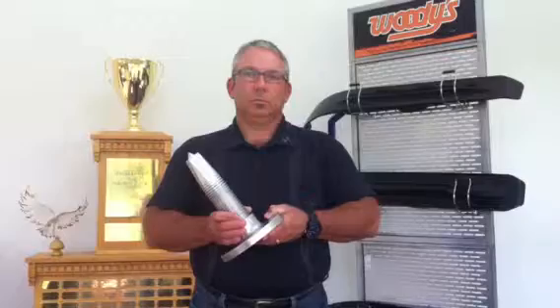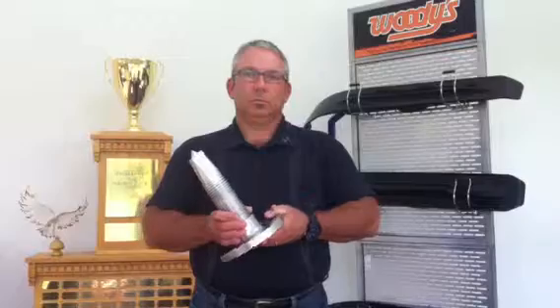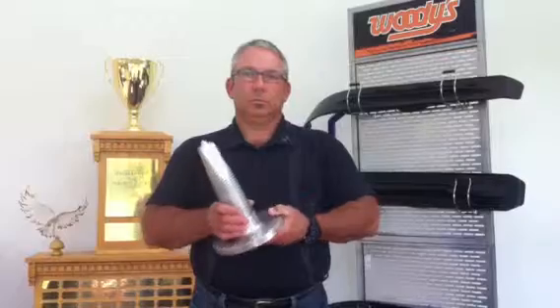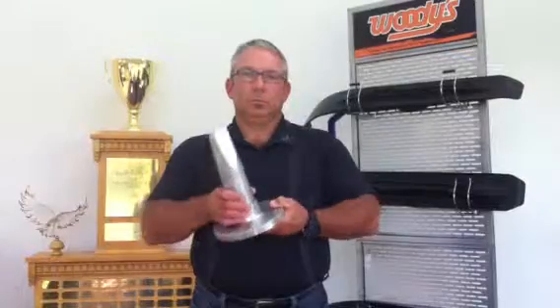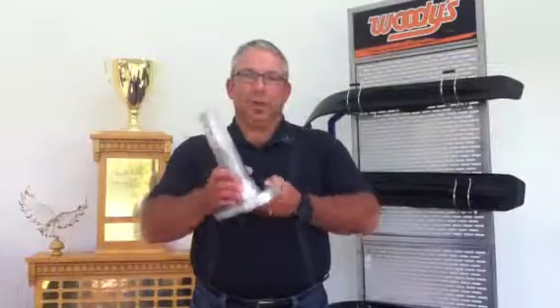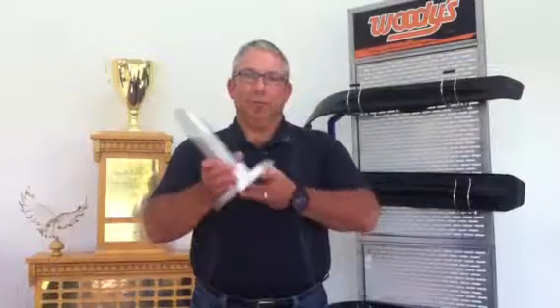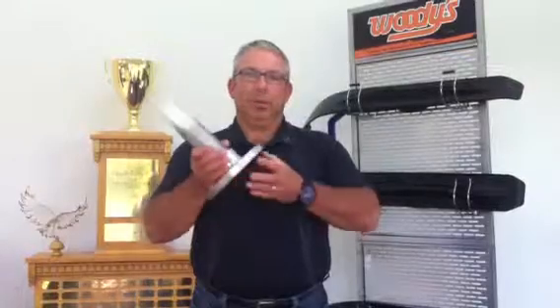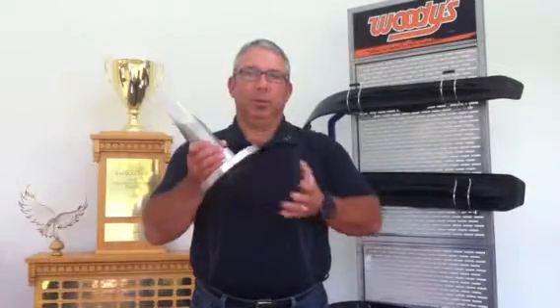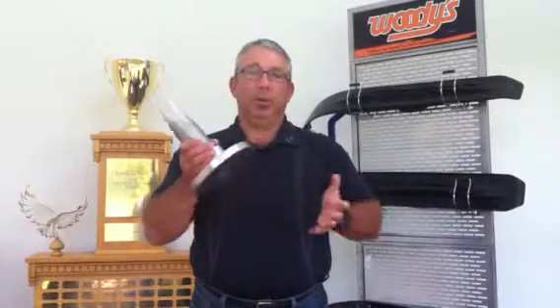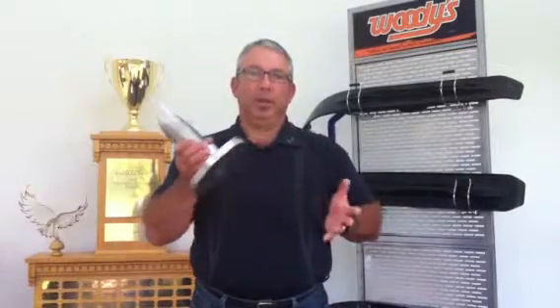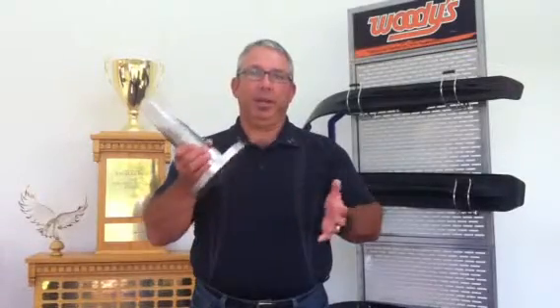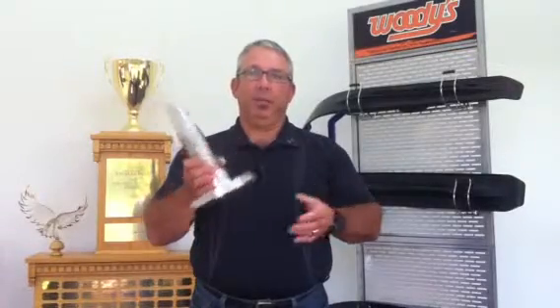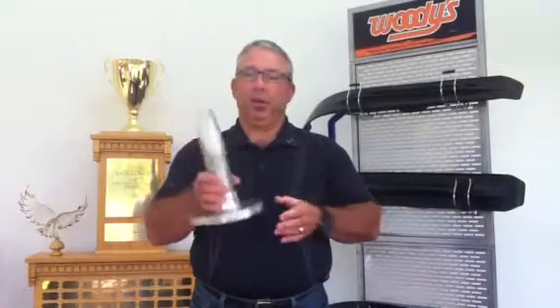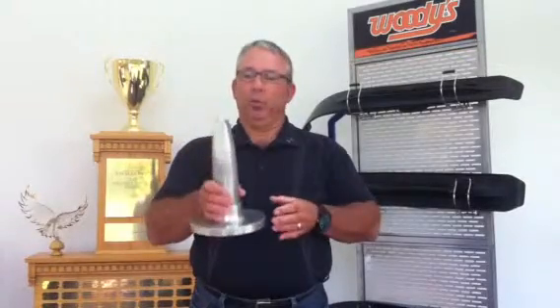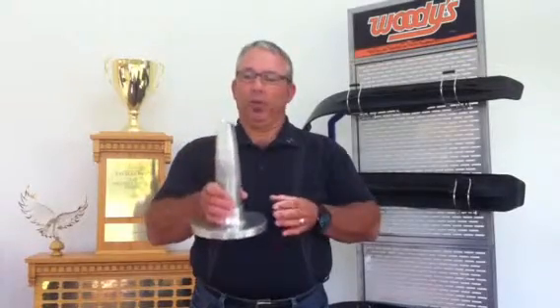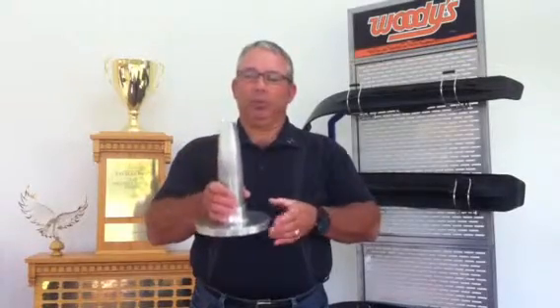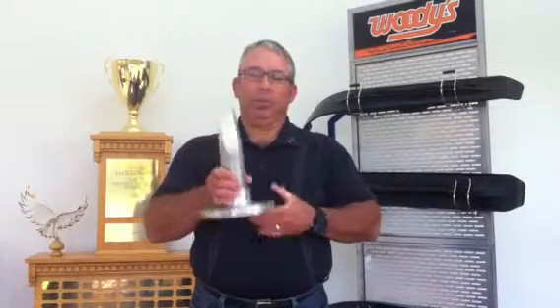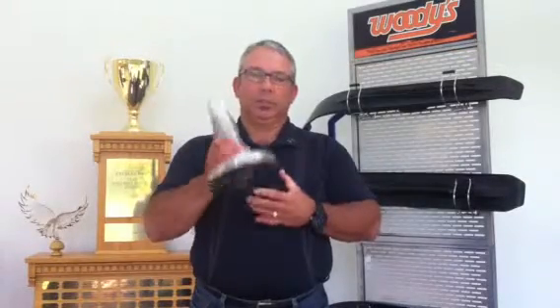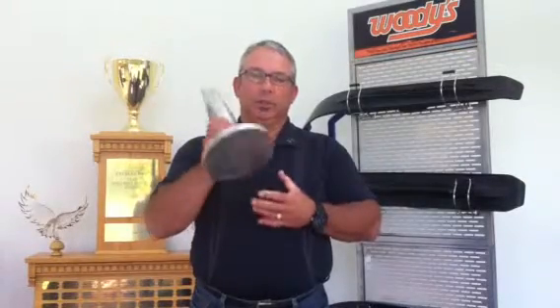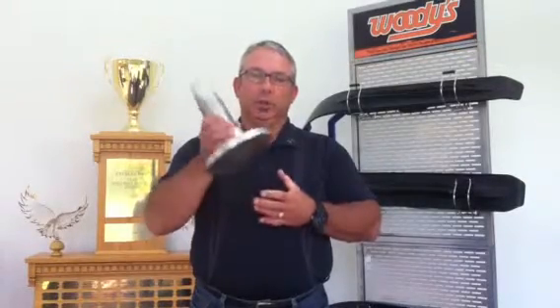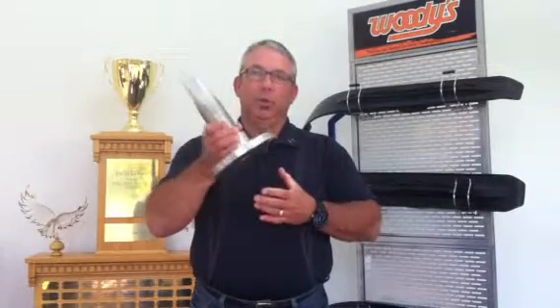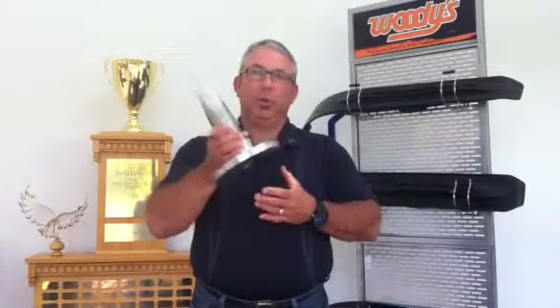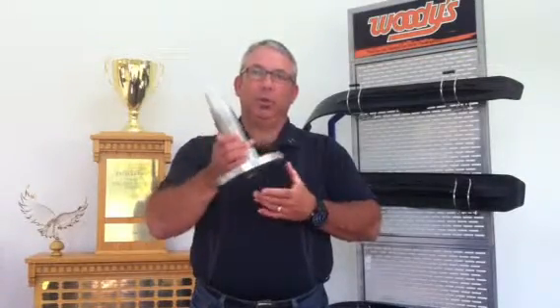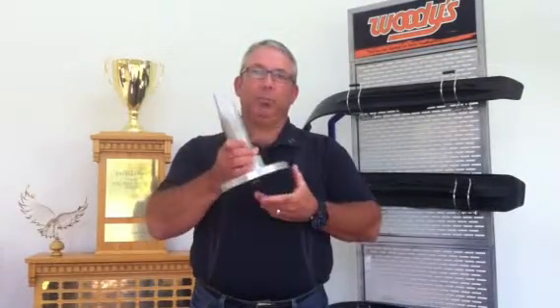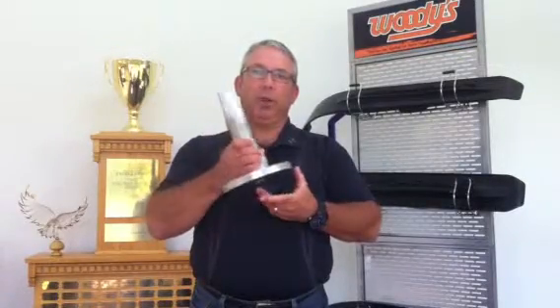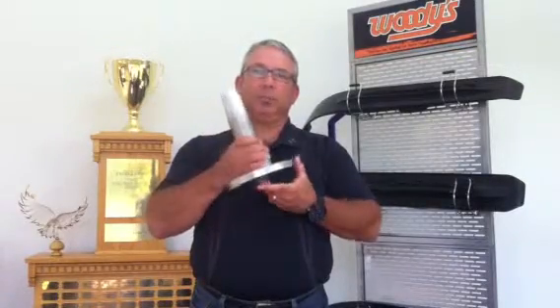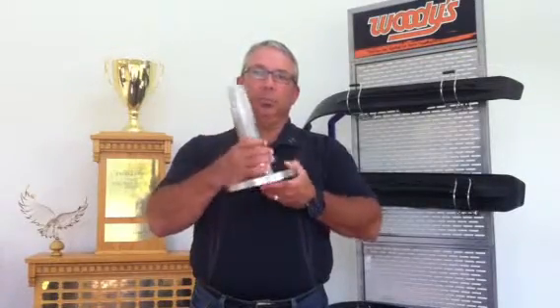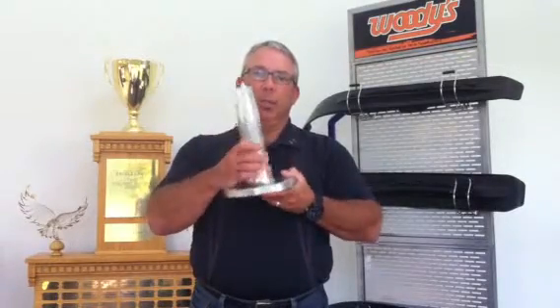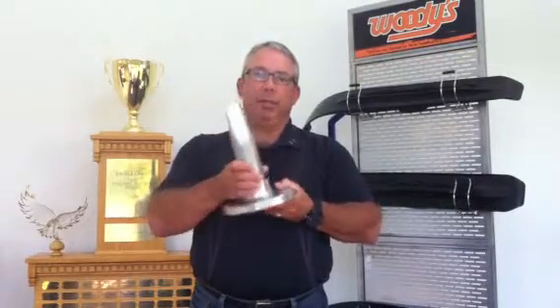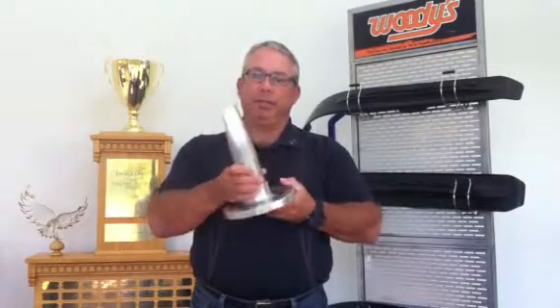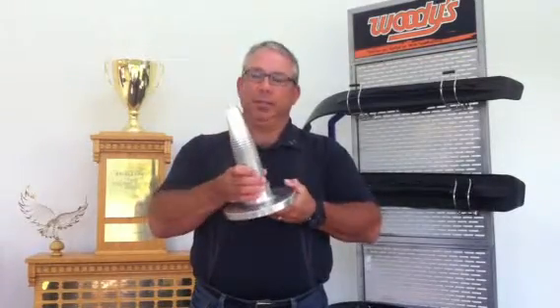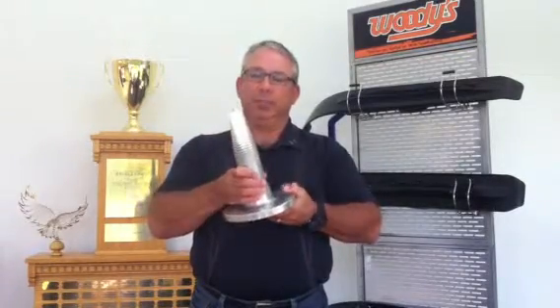Hi, I'm Larry Genie. I'm here at Woody's to show you one of our products, the Megabyte Stud.